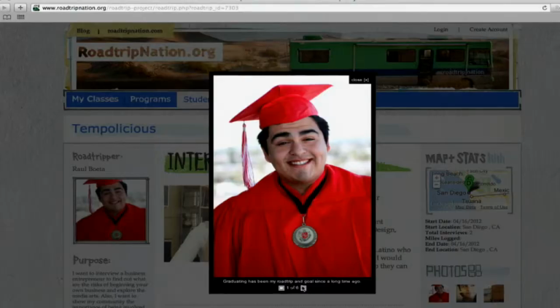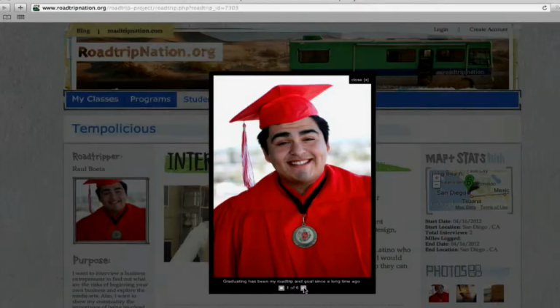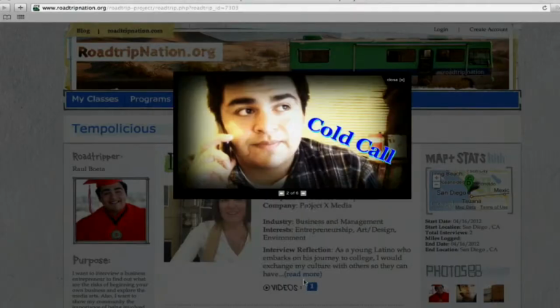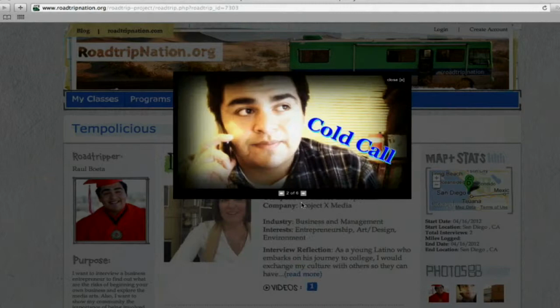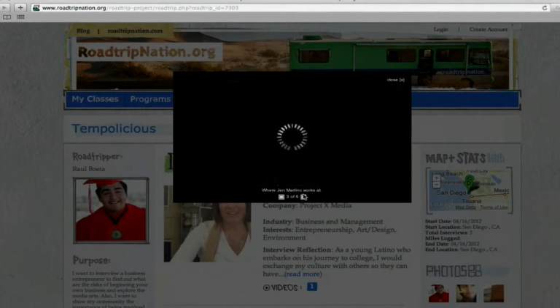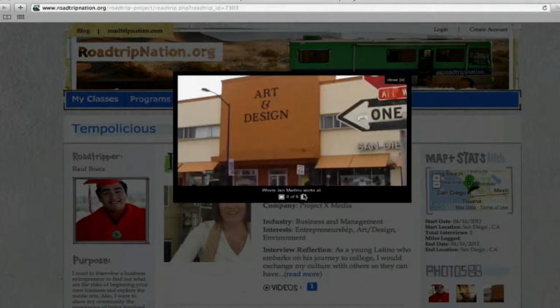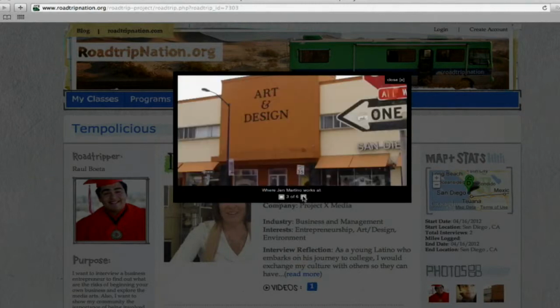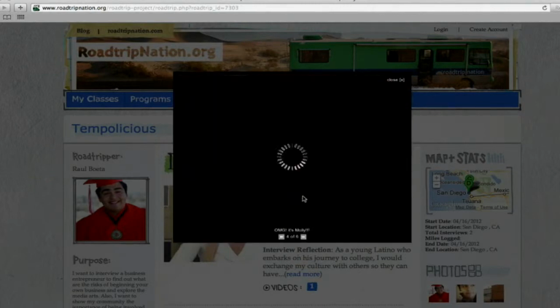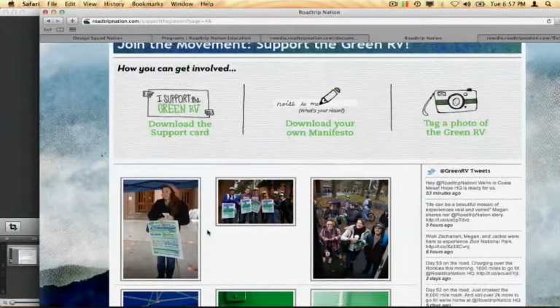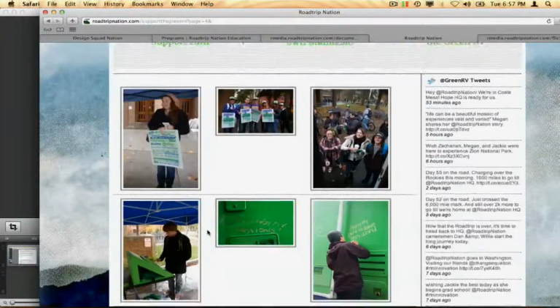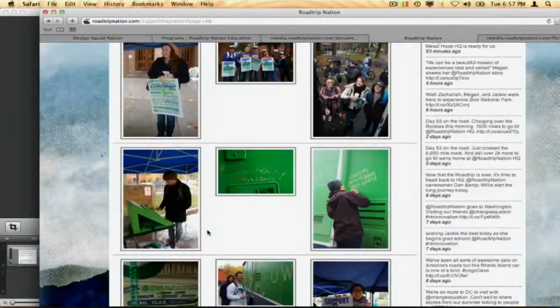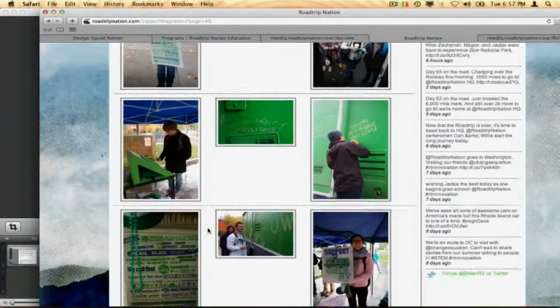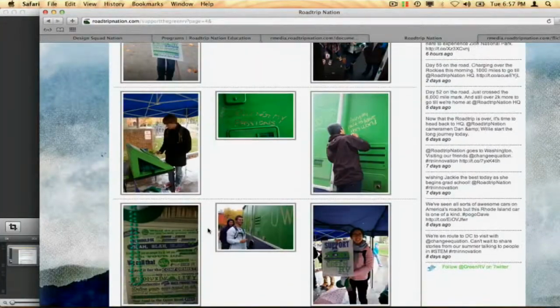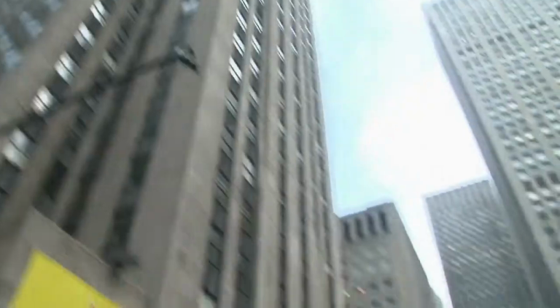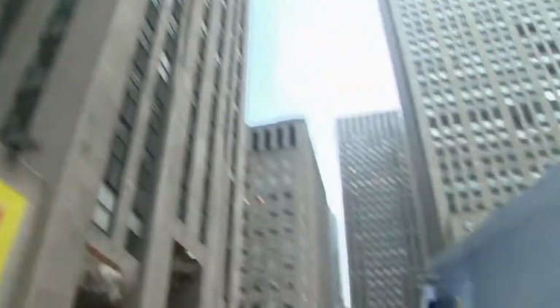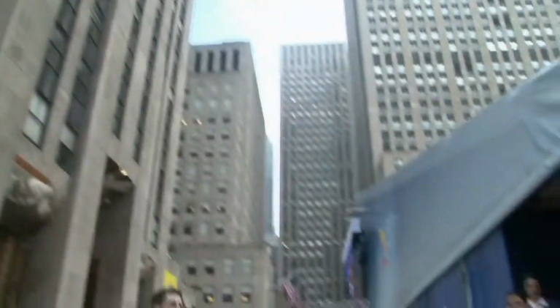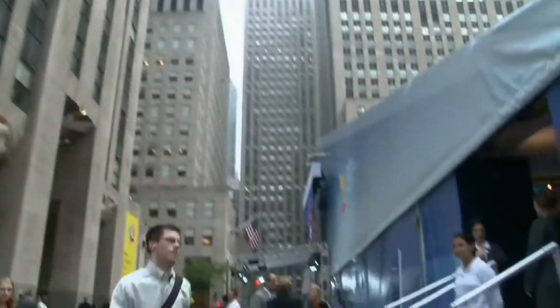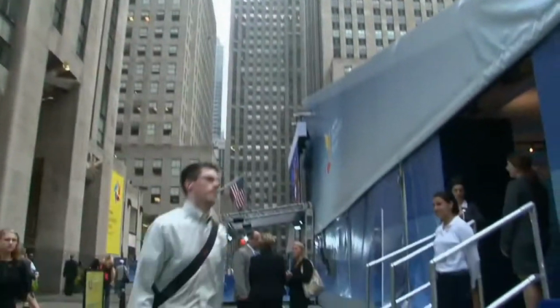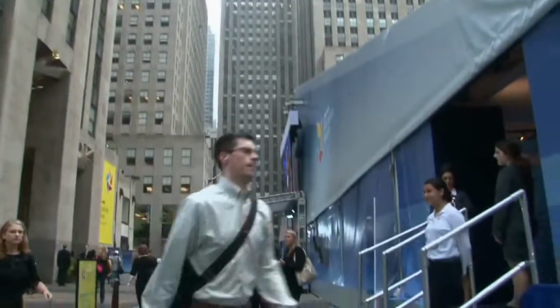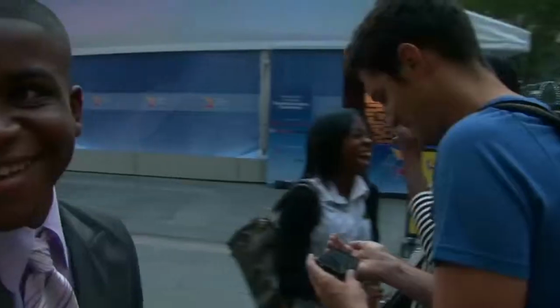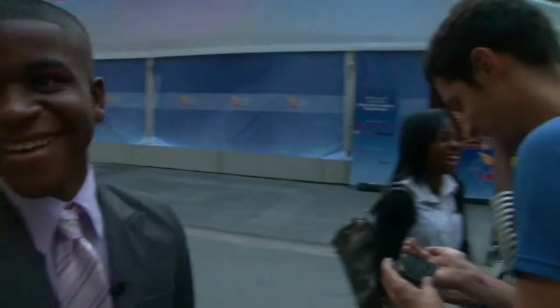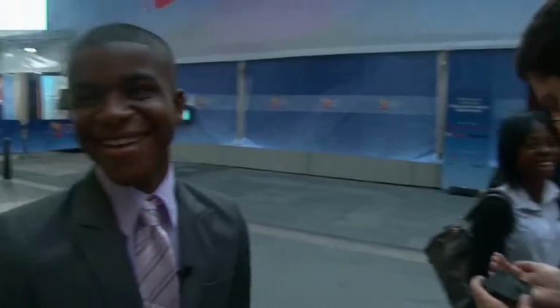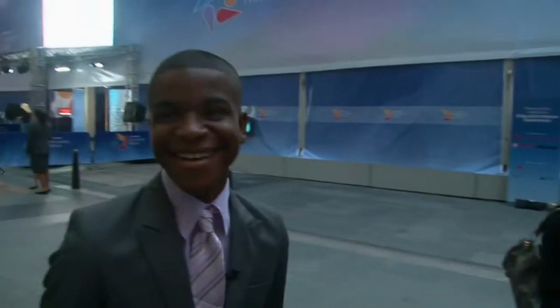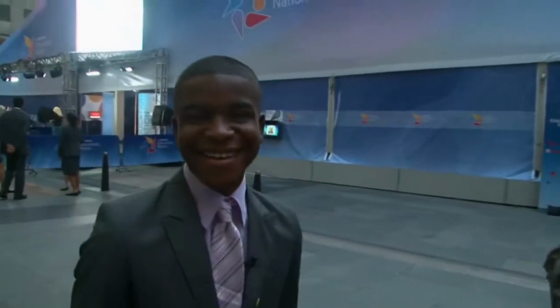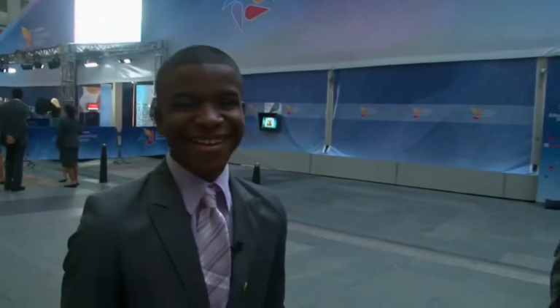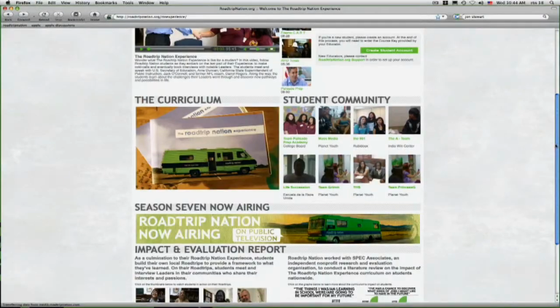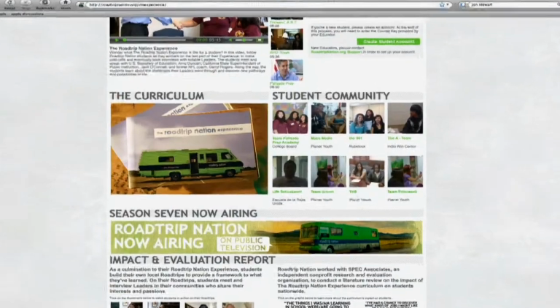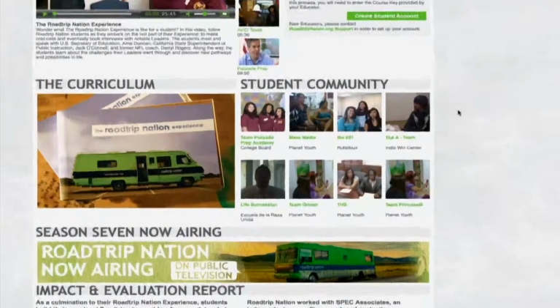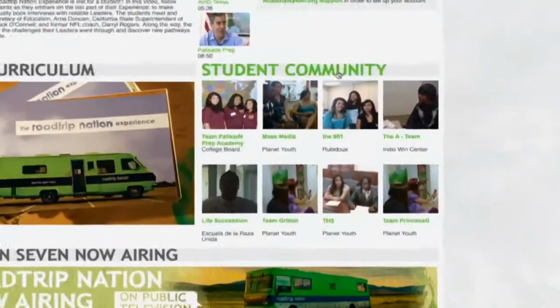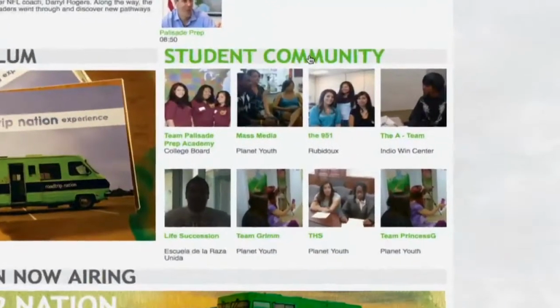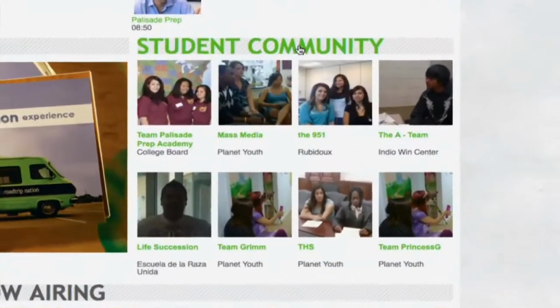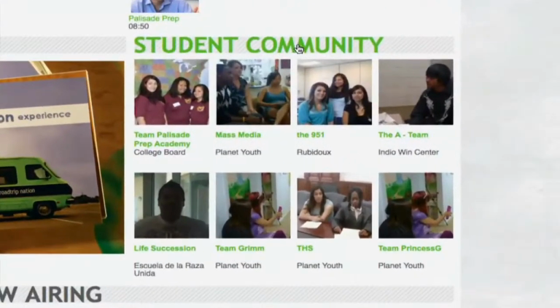Students can share photos, blogs, and video of their interviews in Road Trip Nation's online student community.